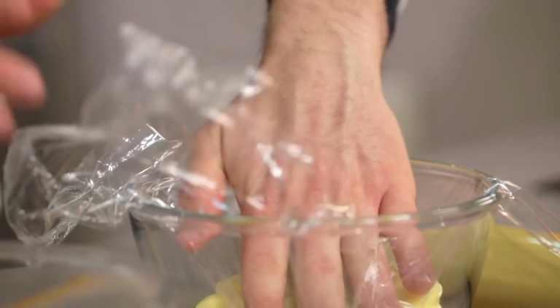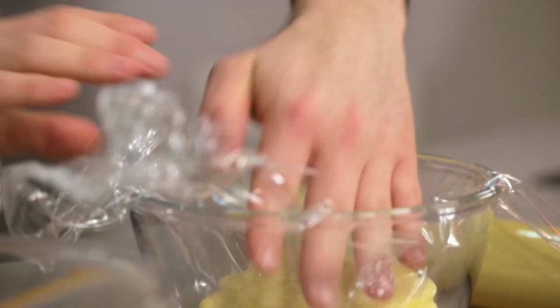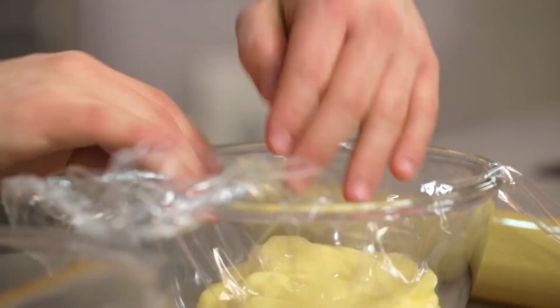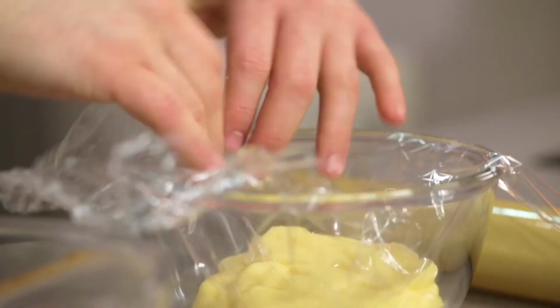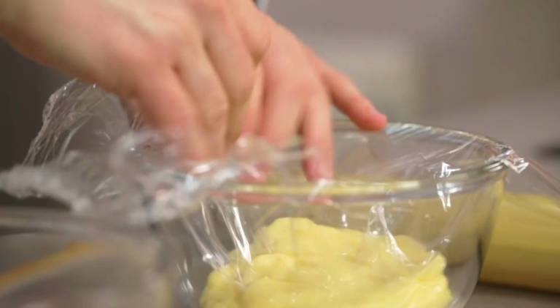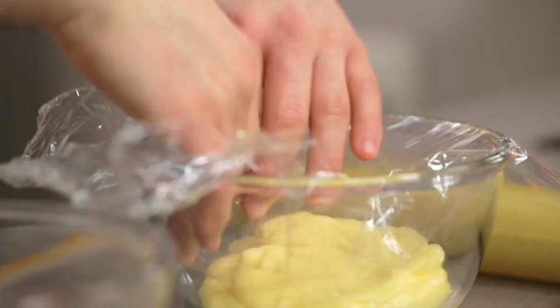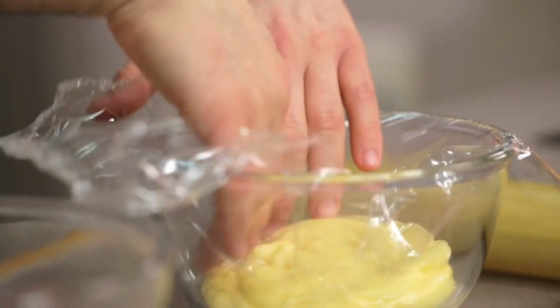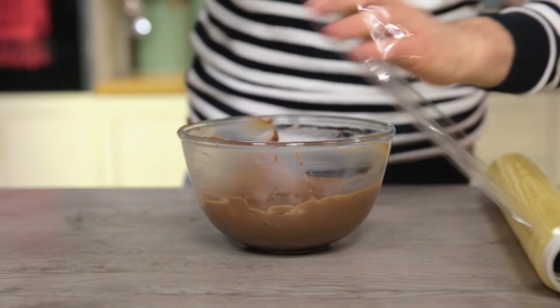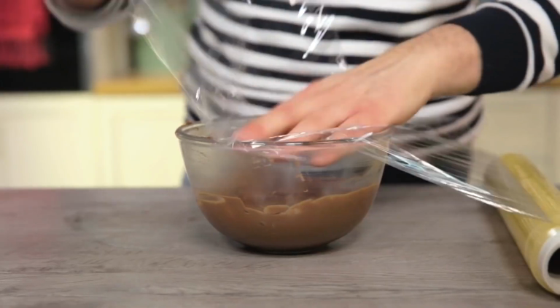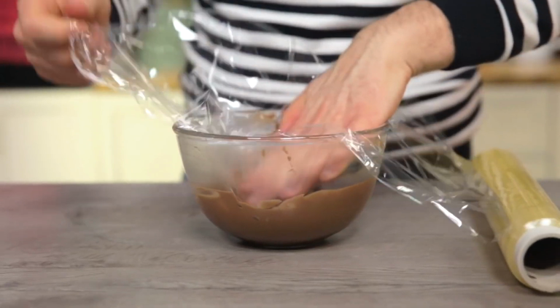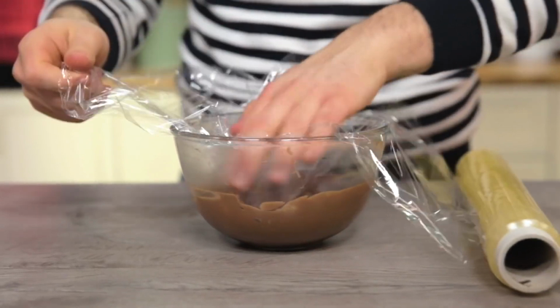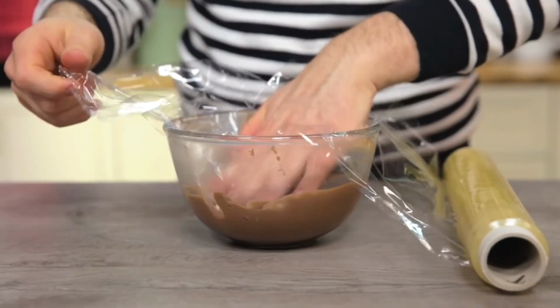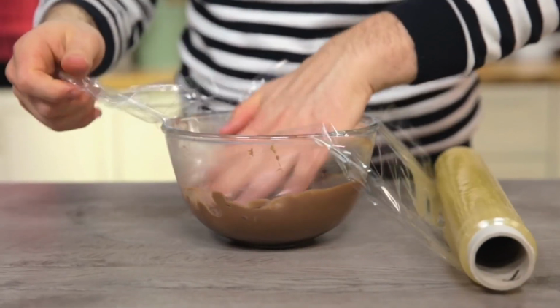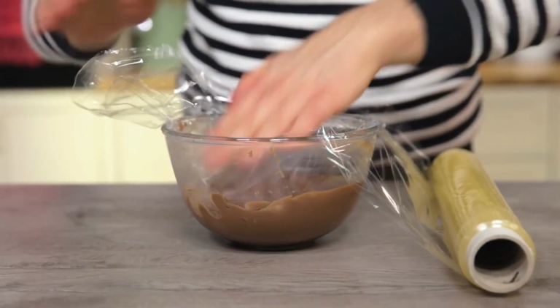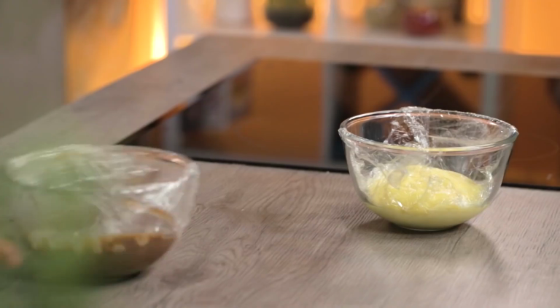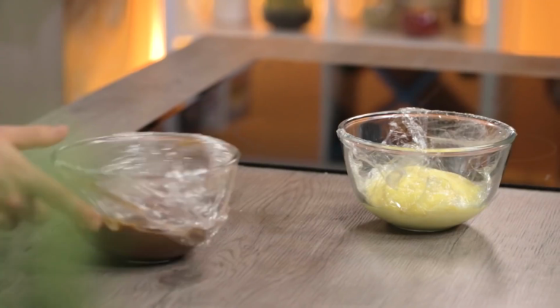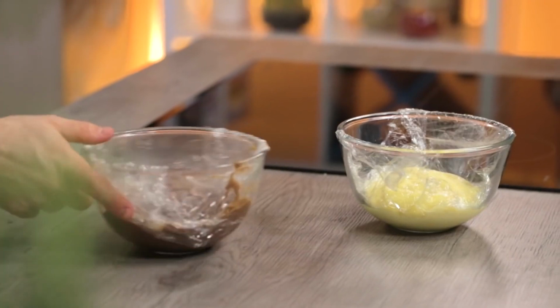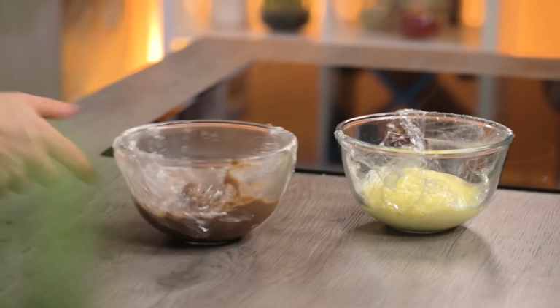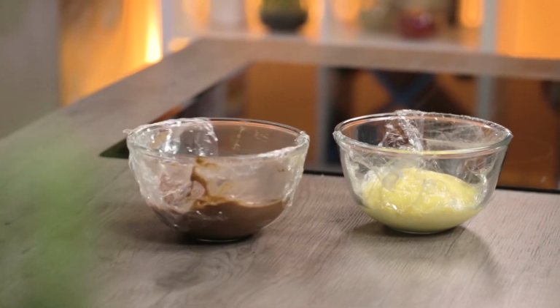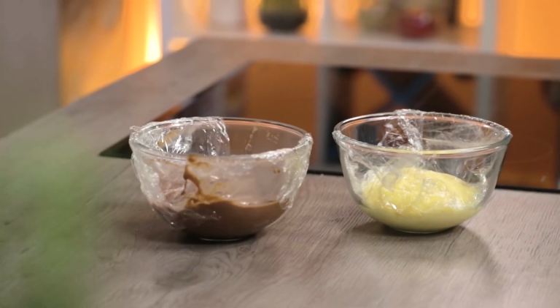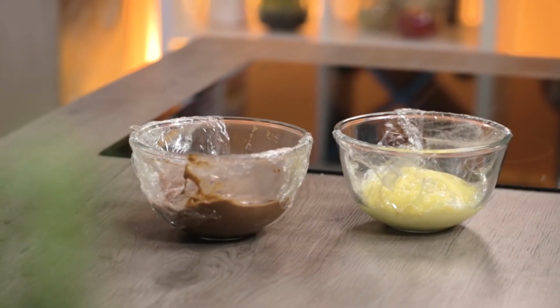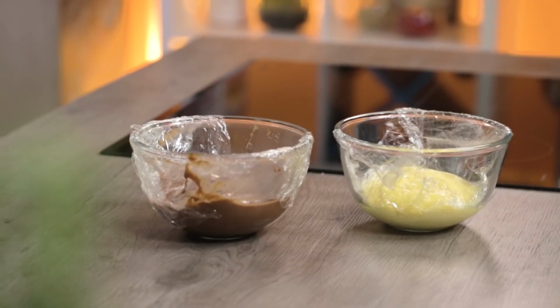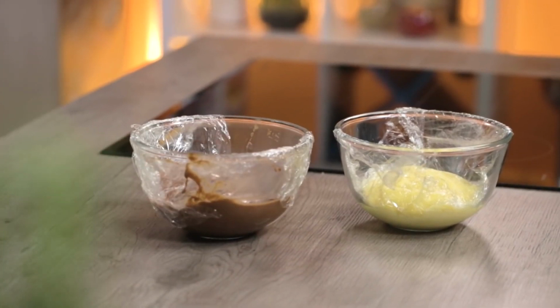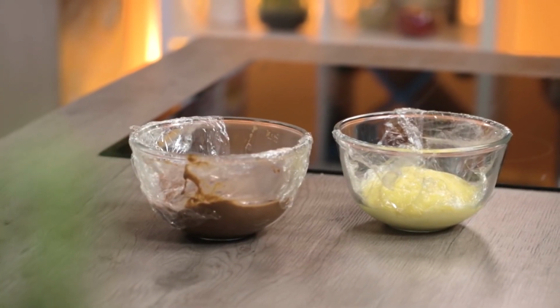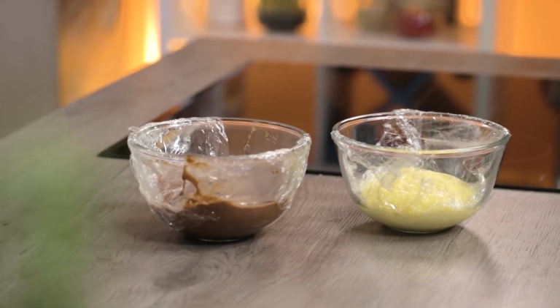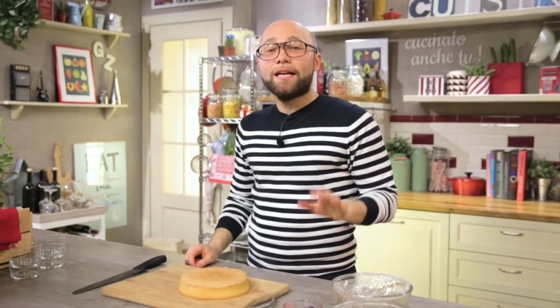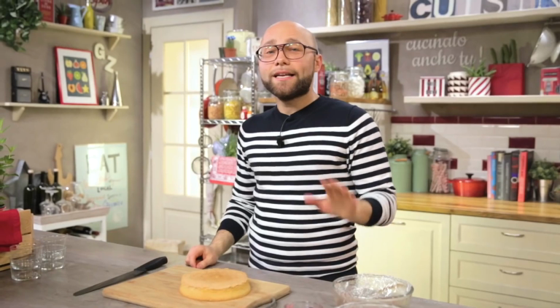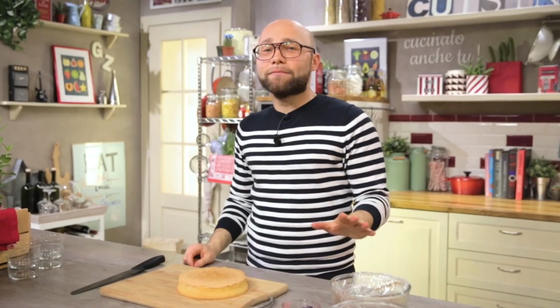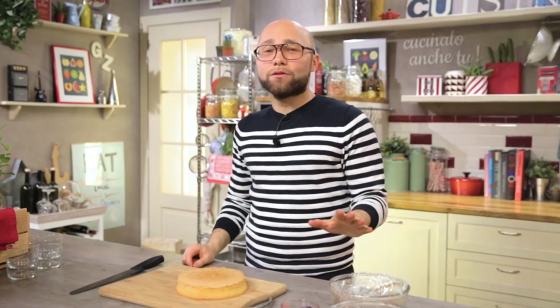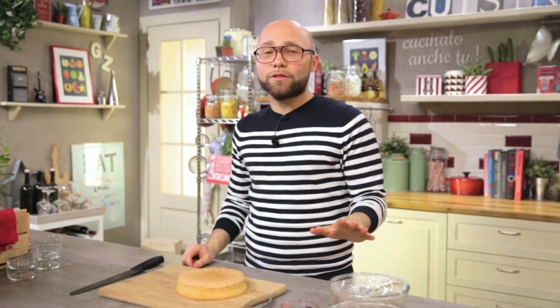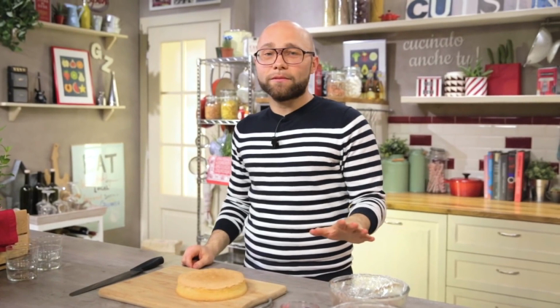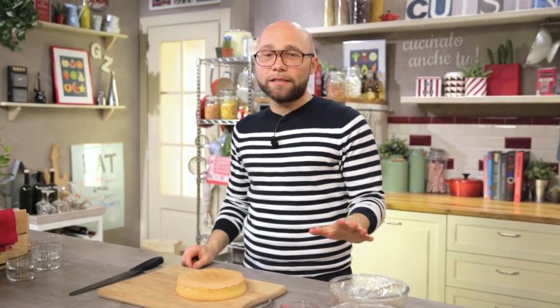I just have to cover them both with cling film and let them cool down. The creams are now cooling.